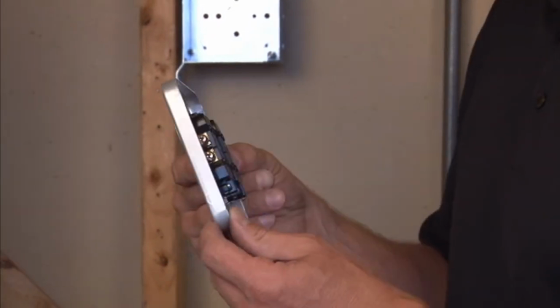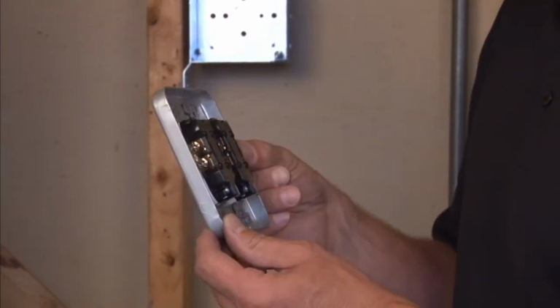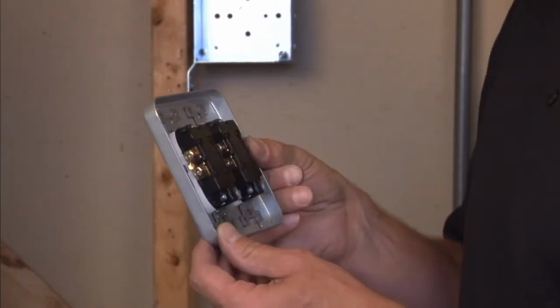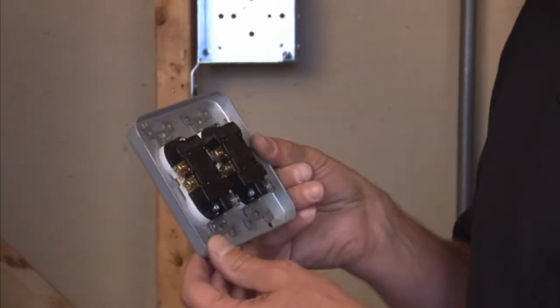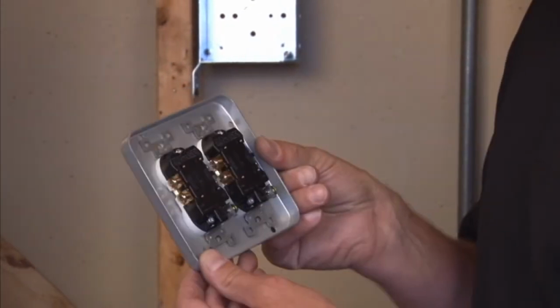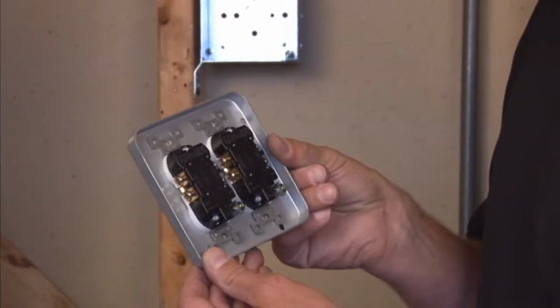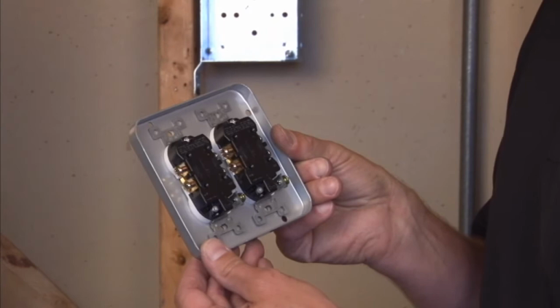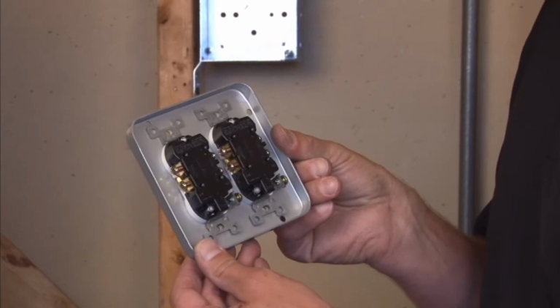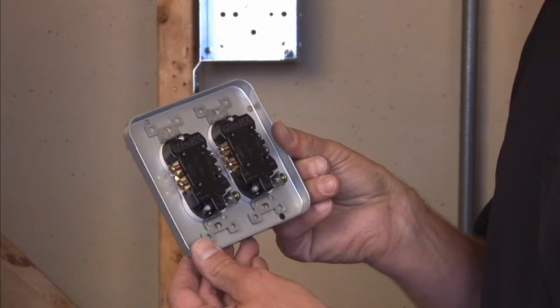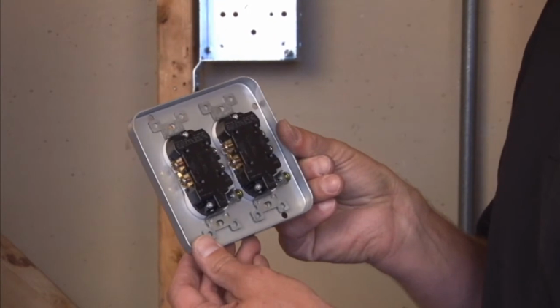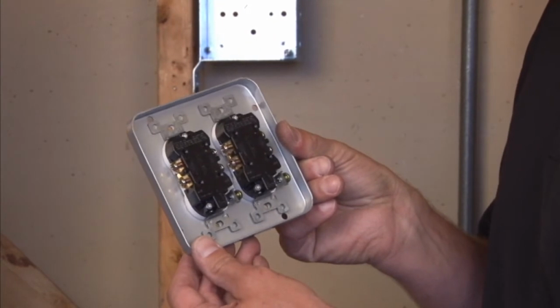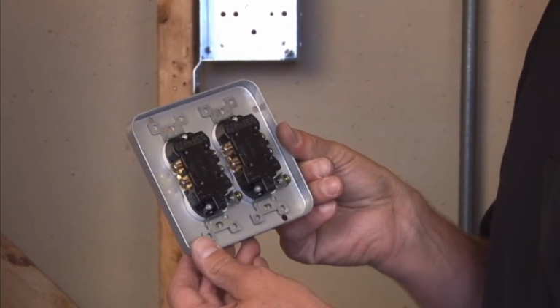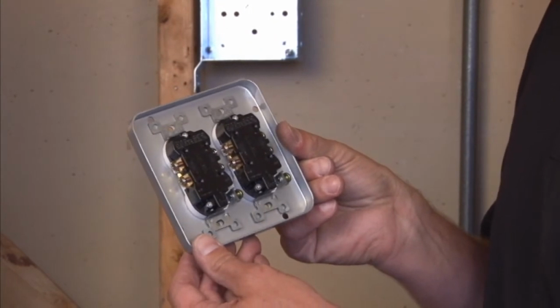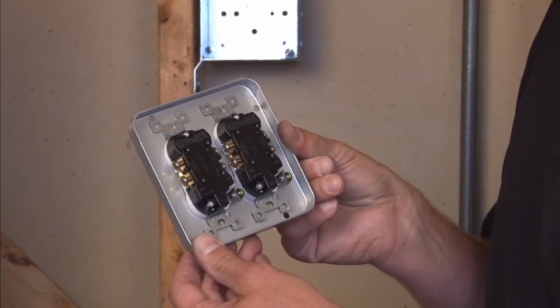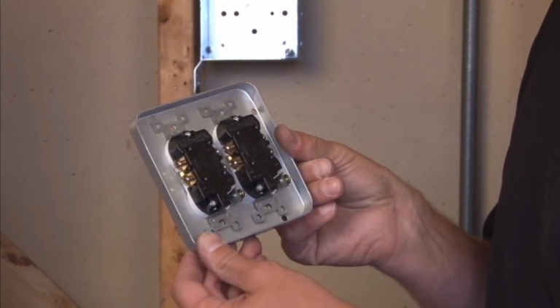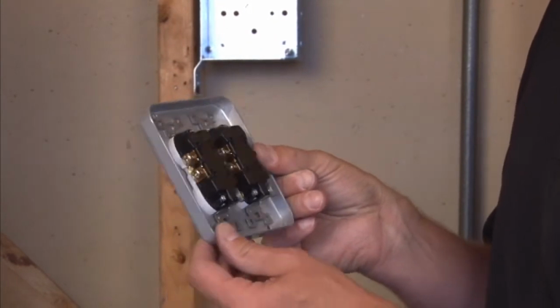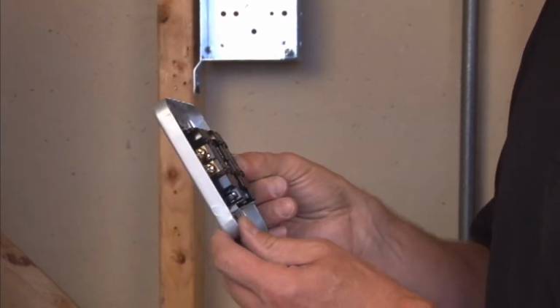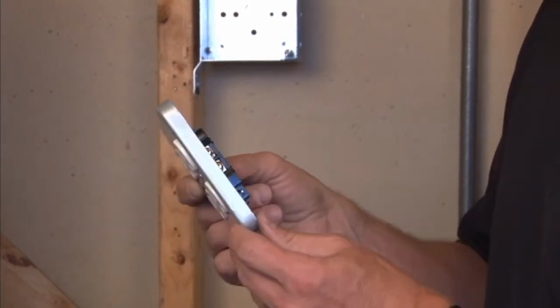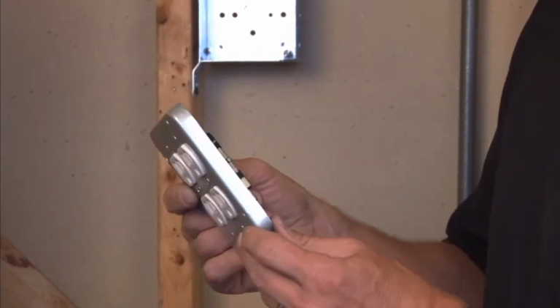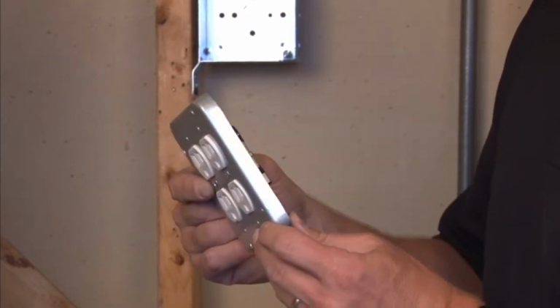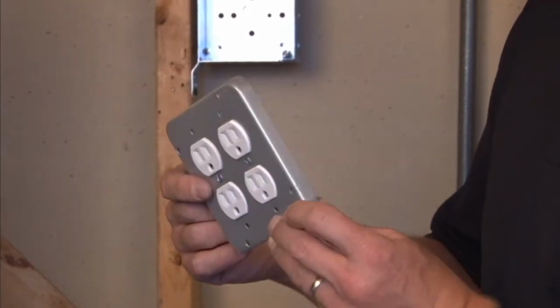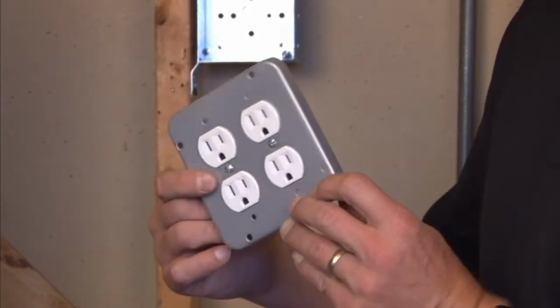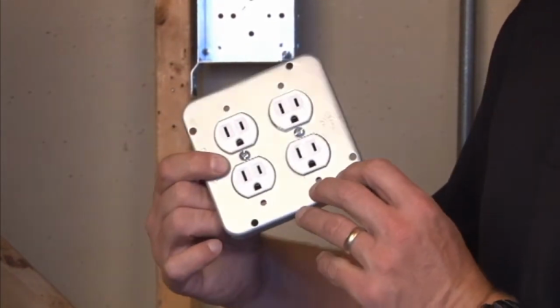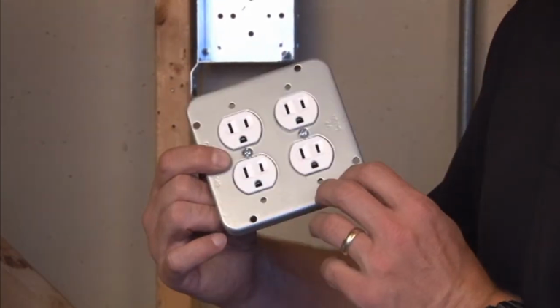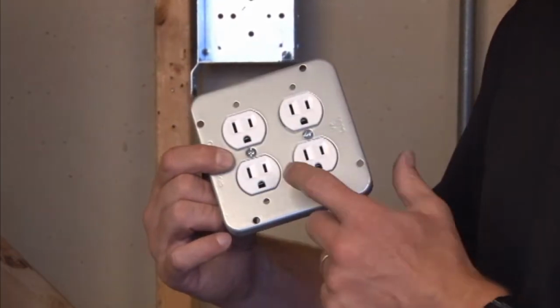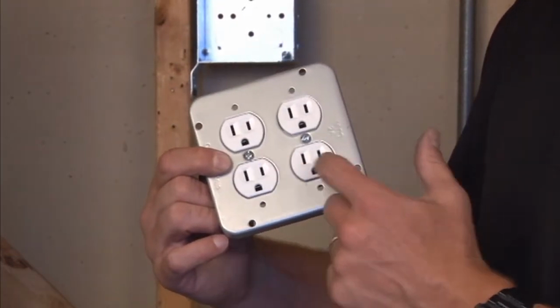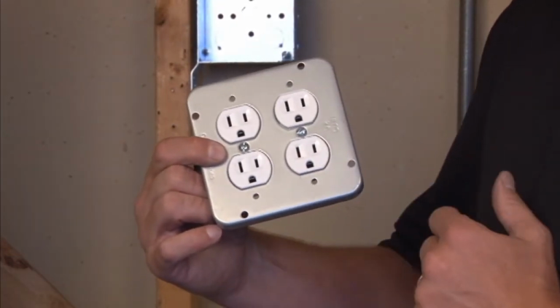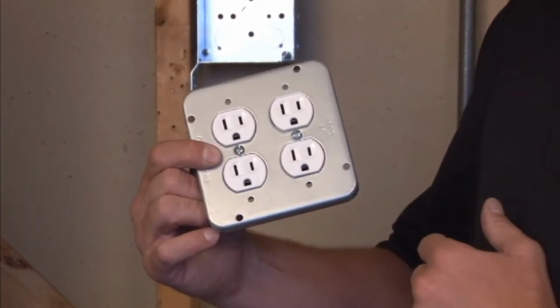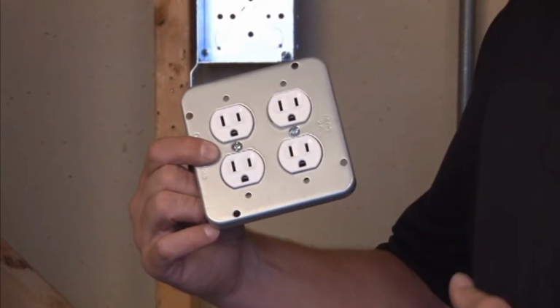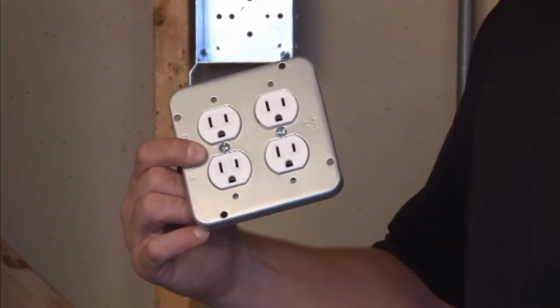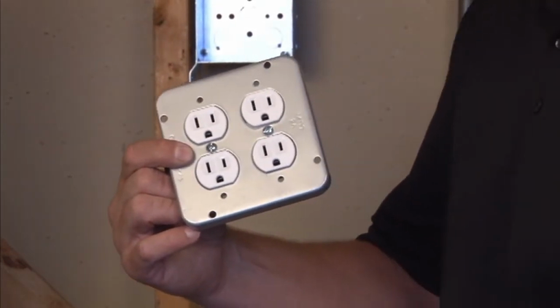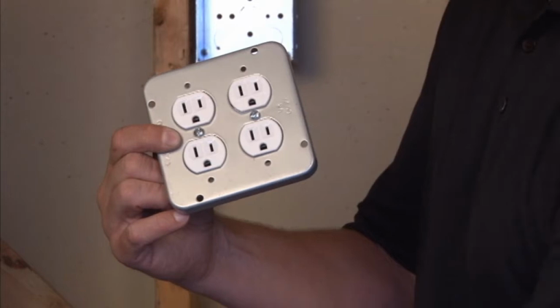The device is attached directly to the face of the cover, providing a power outlet access point.